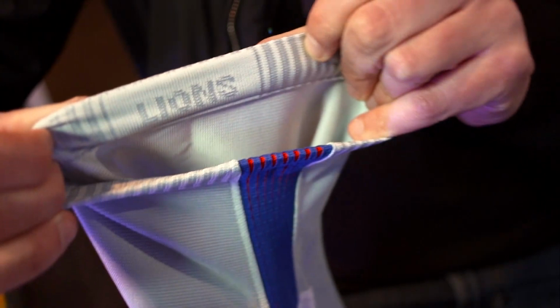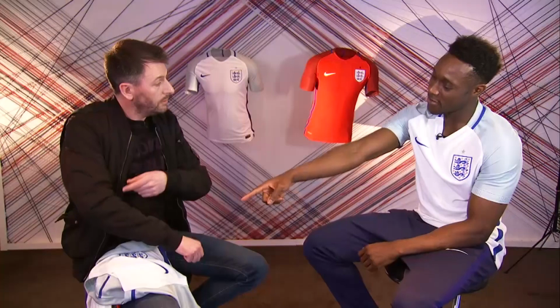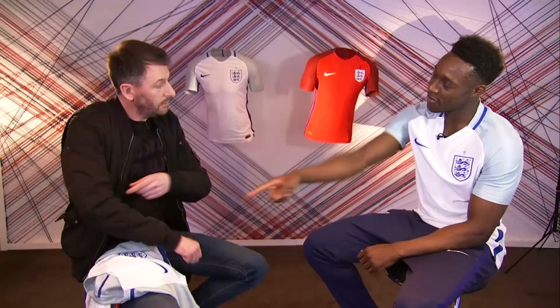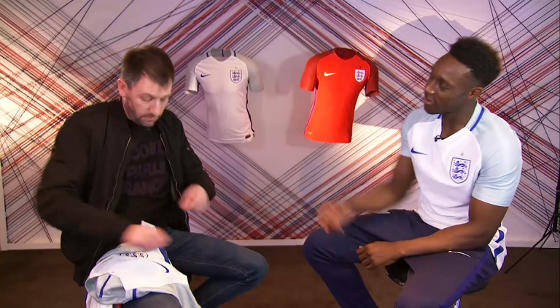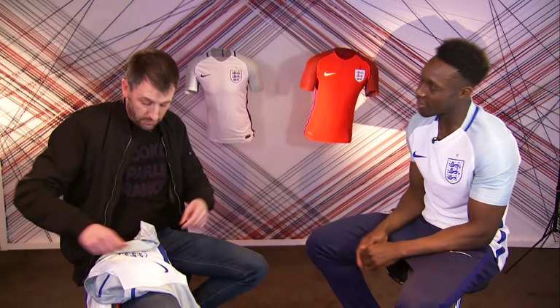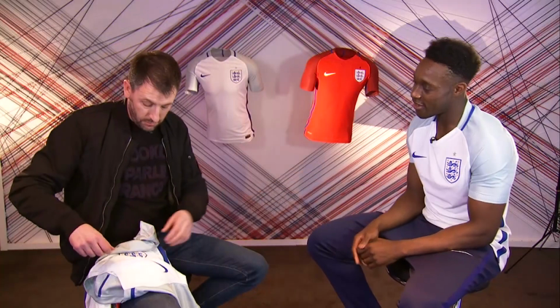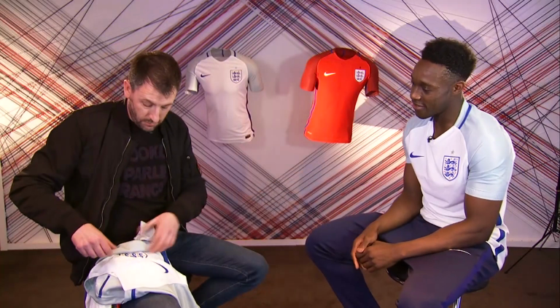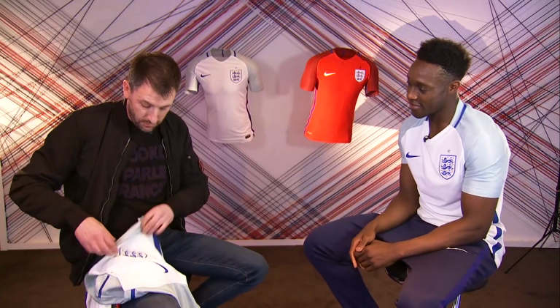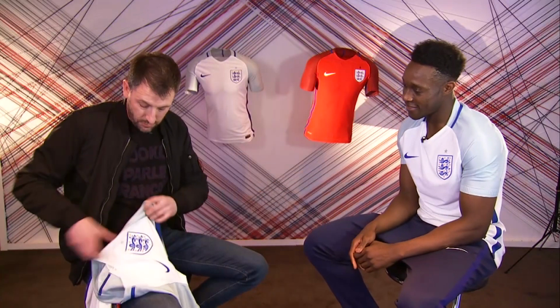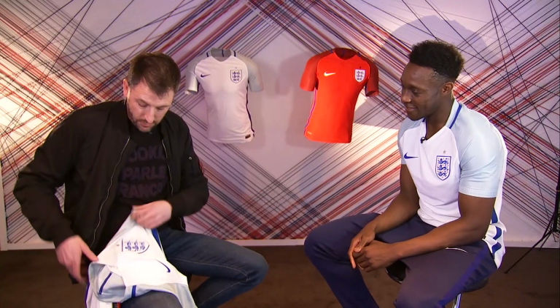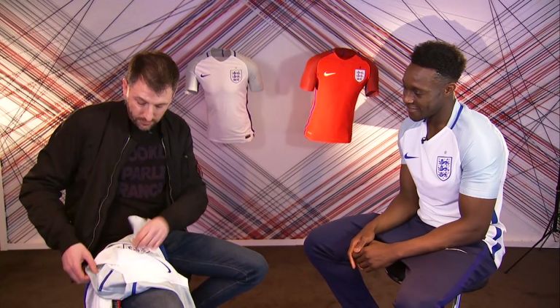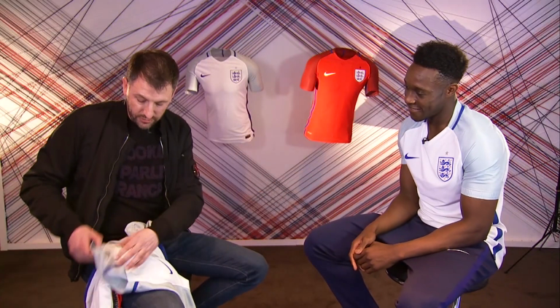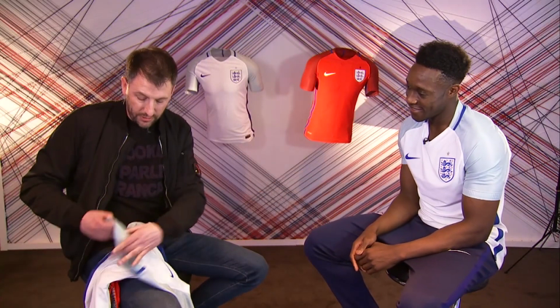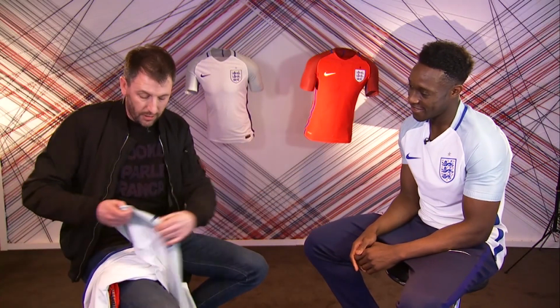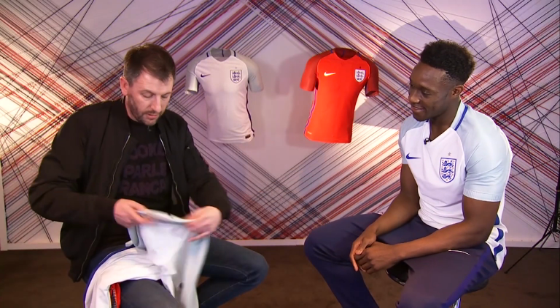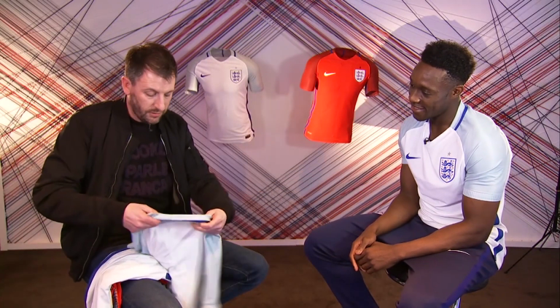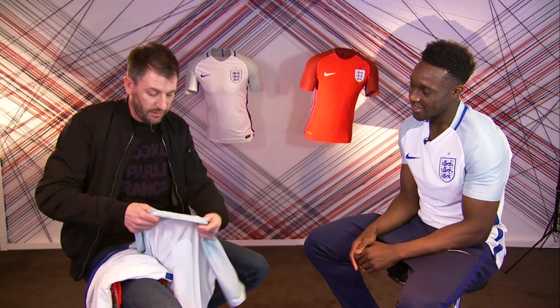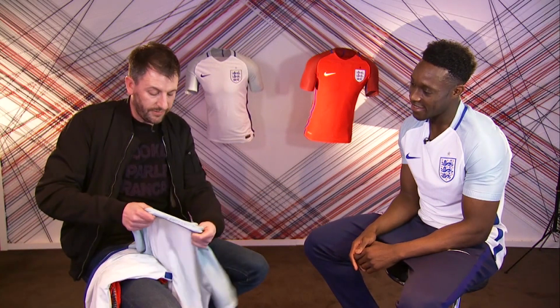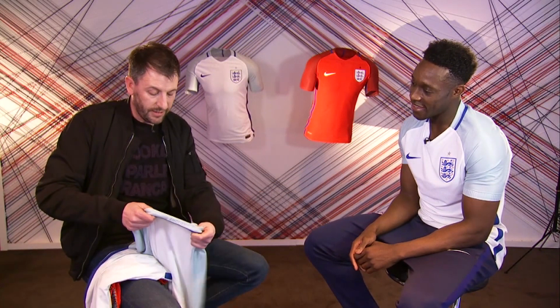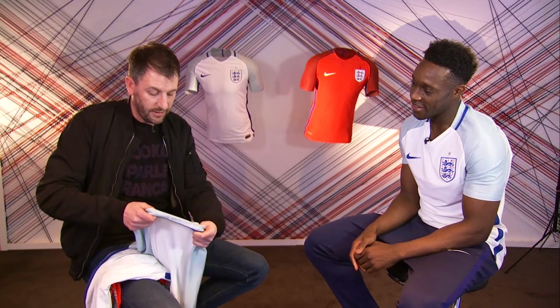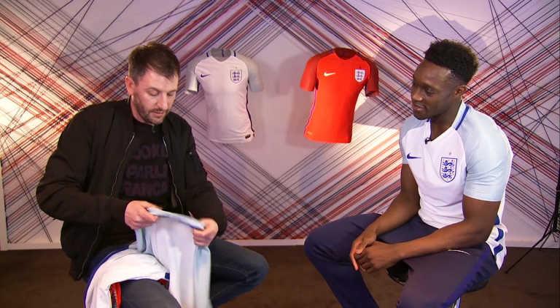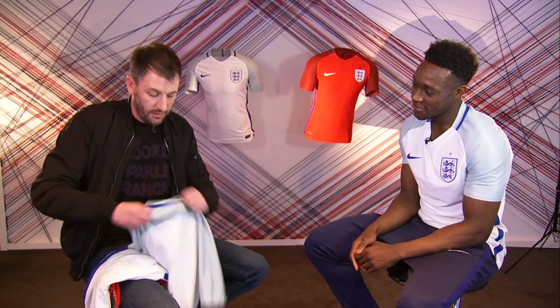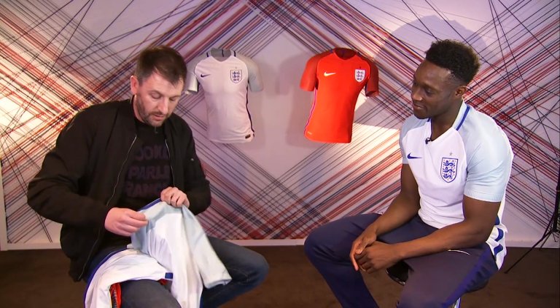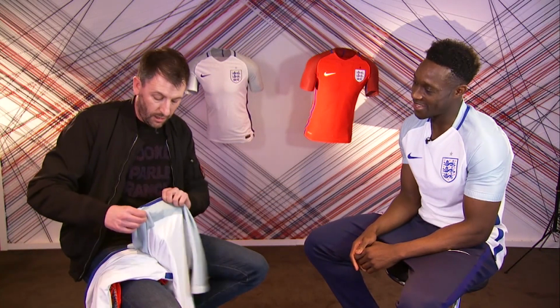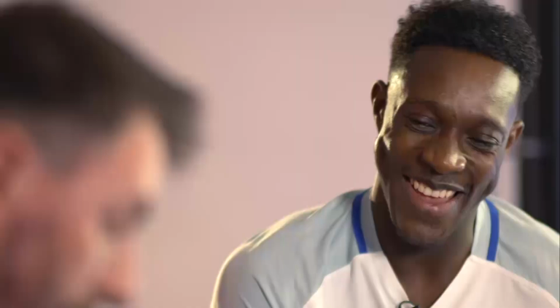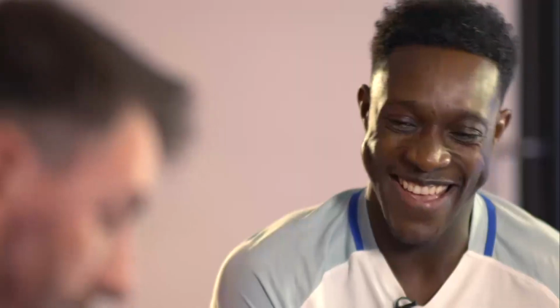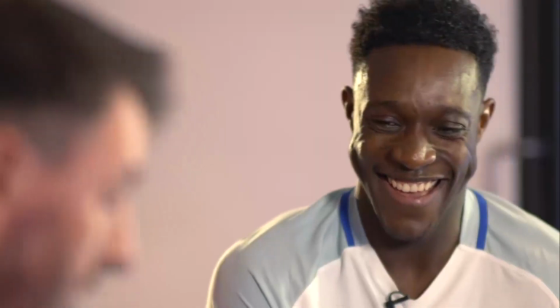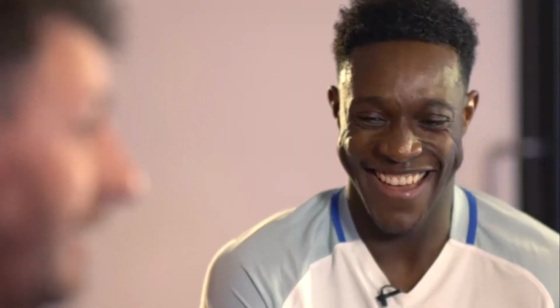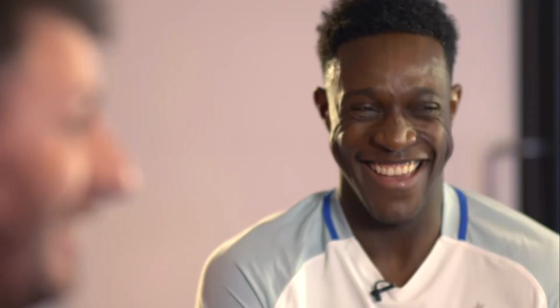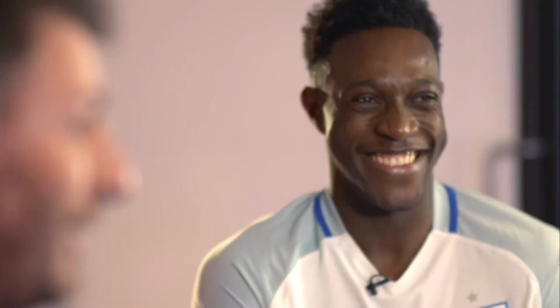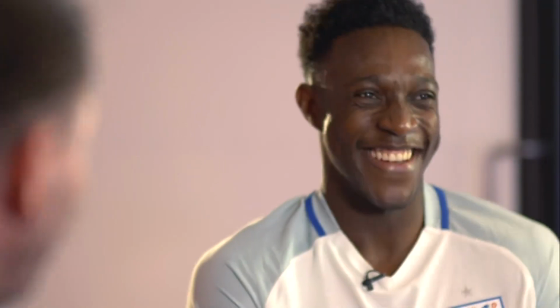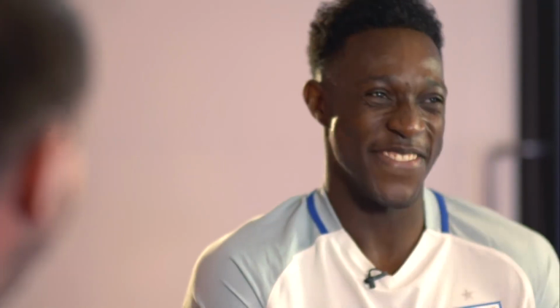You've missed the one on the collar. What's it say on the collar? Dry fit? England. Oh, England. Dry fit.